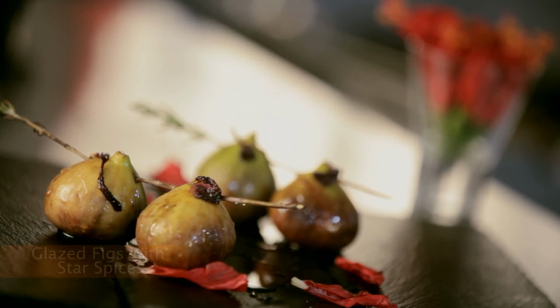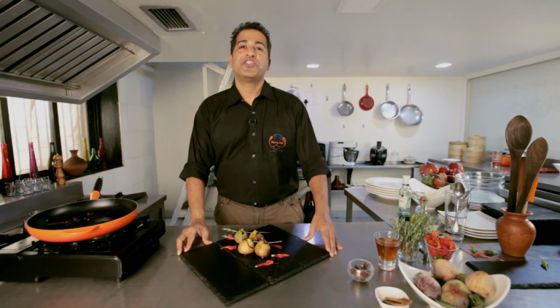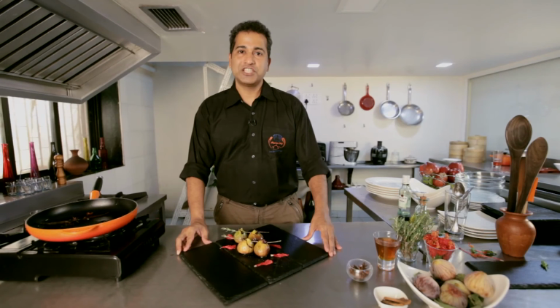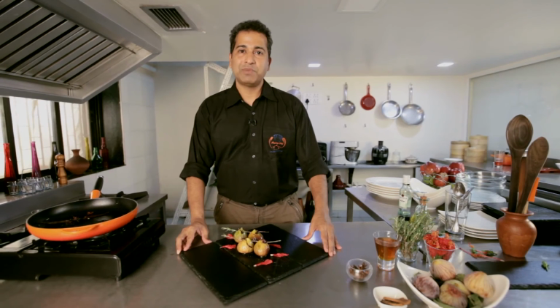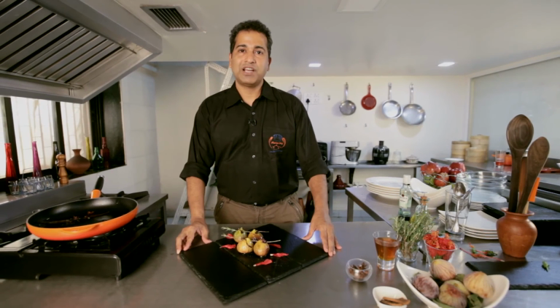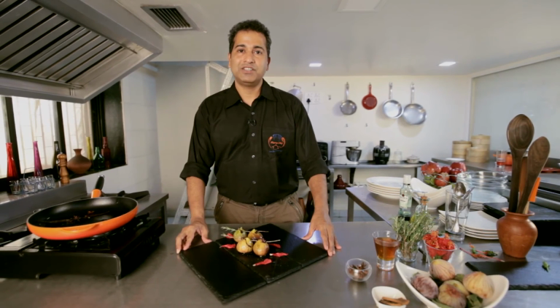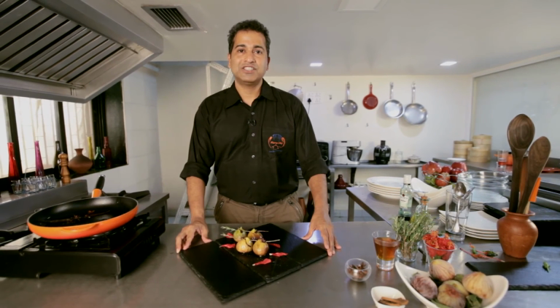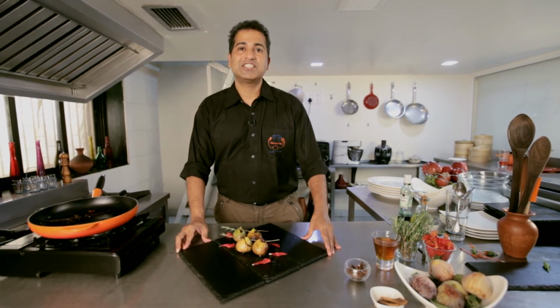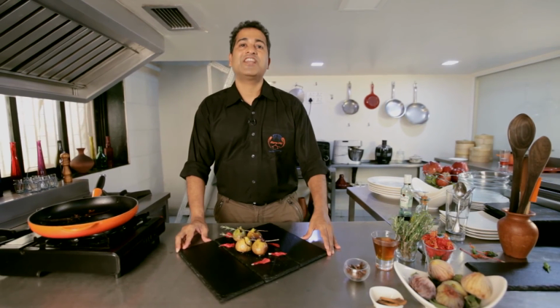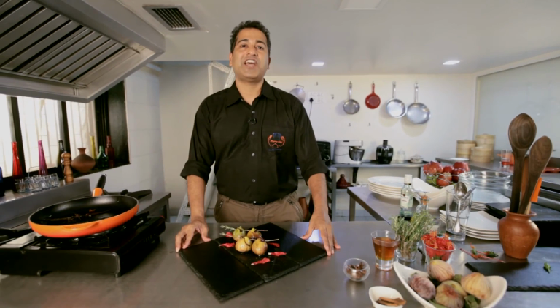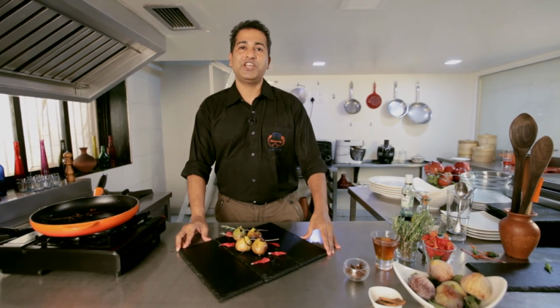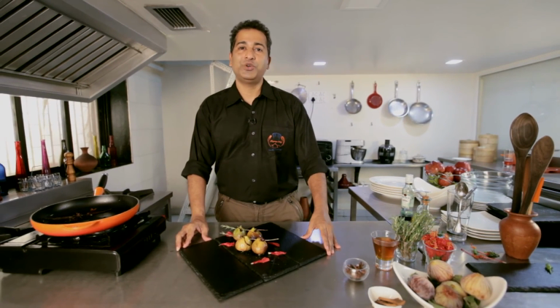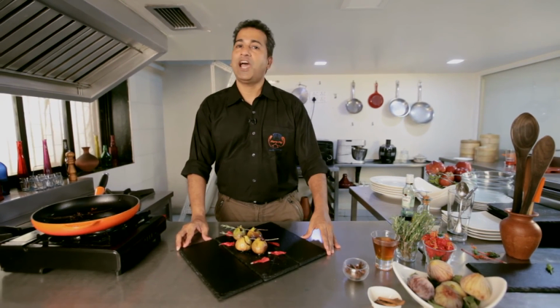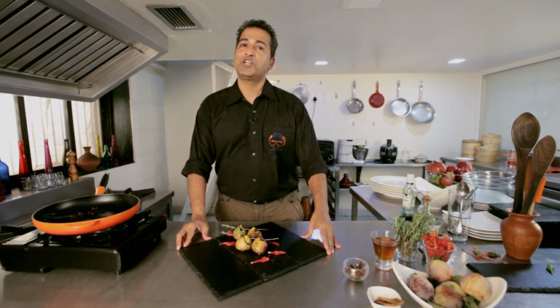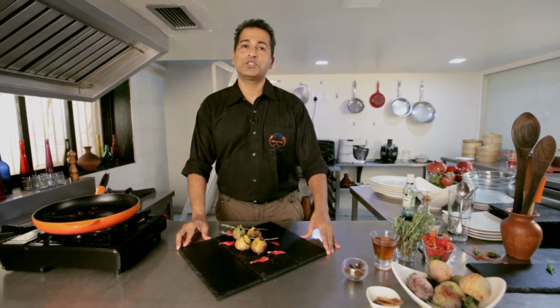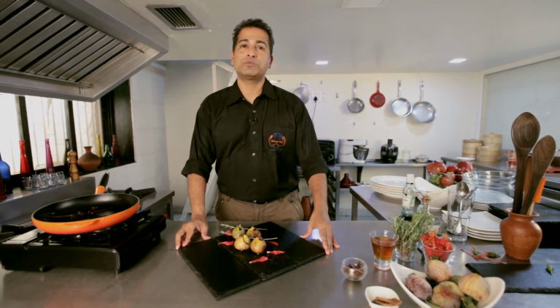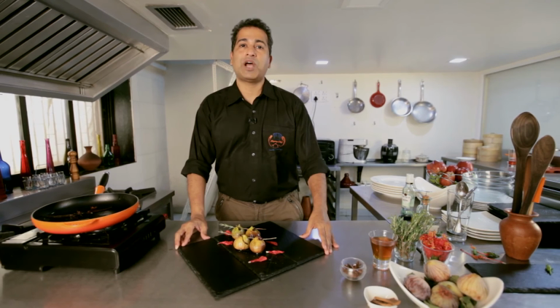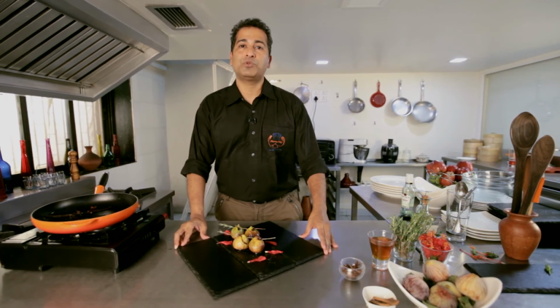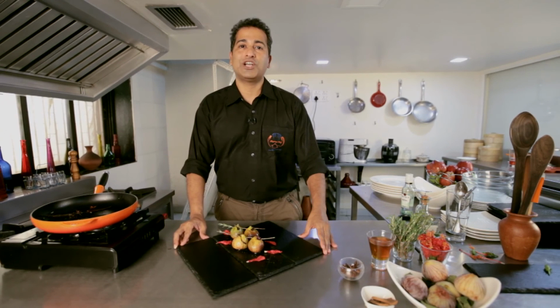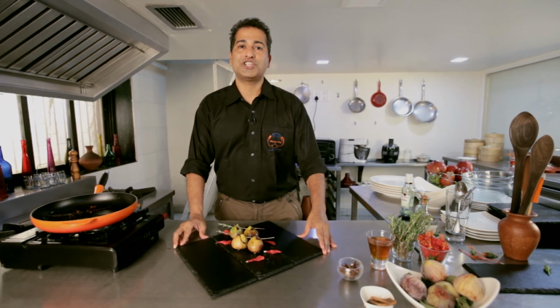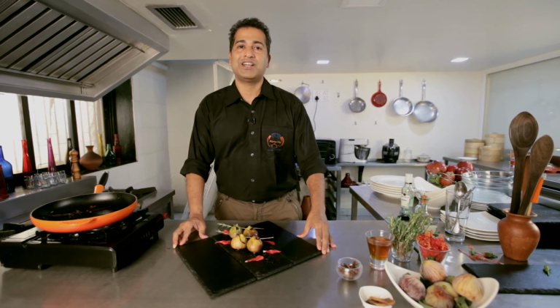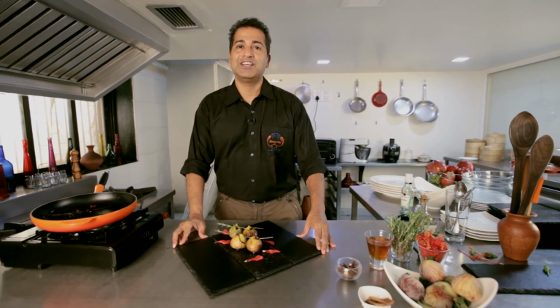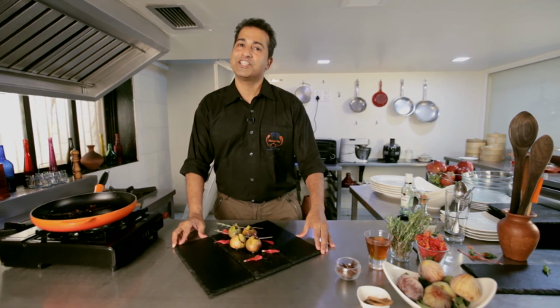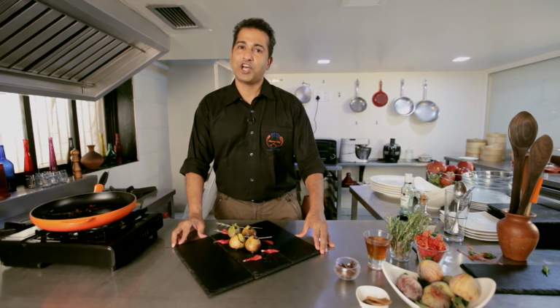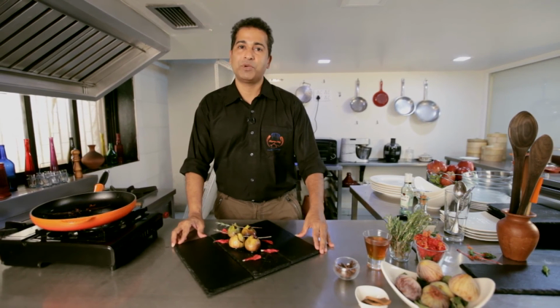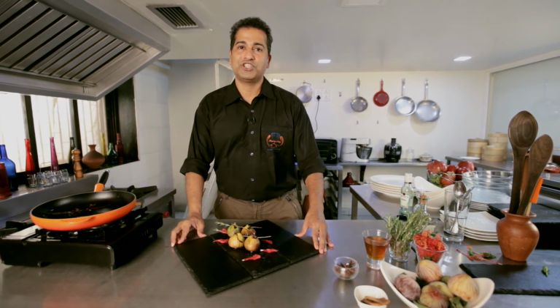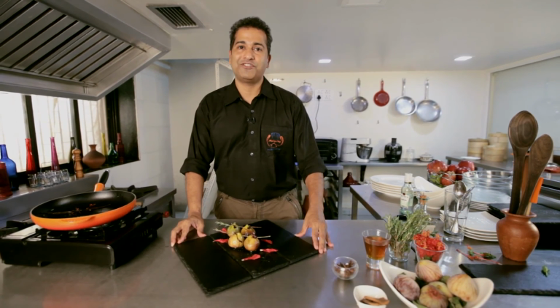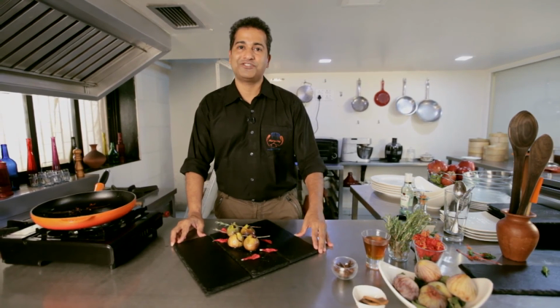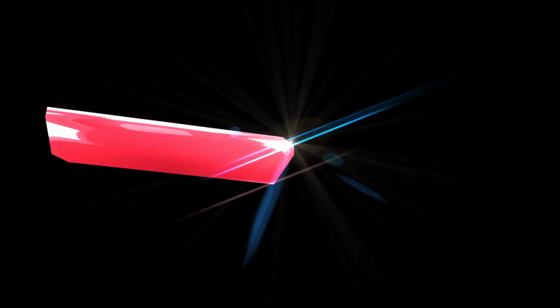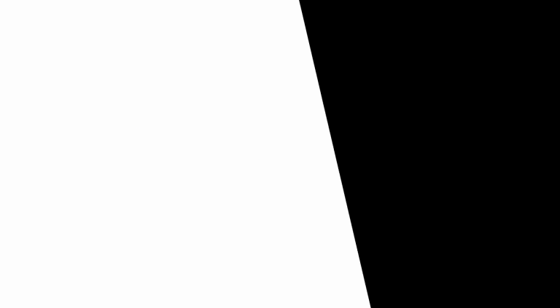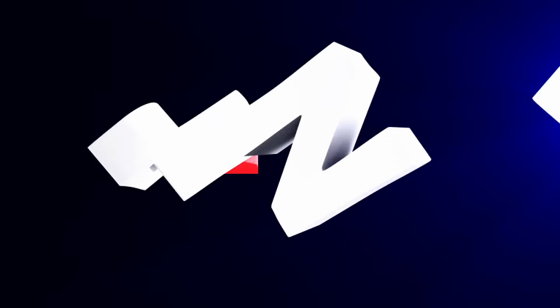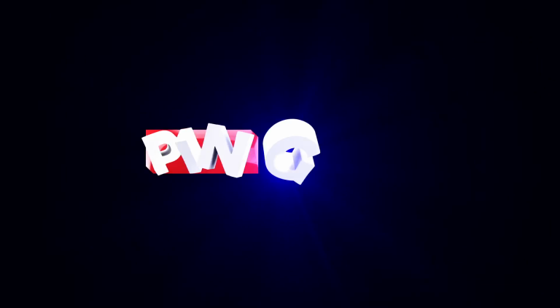This is Michael saying thank you — do subscribe to our channel, Hopping Chef, on Philips.